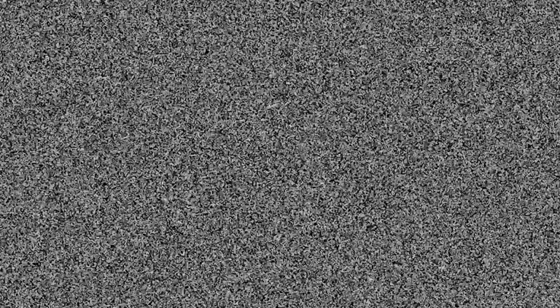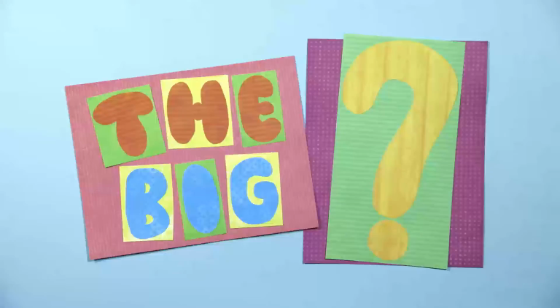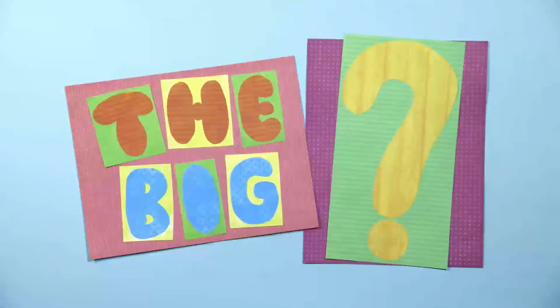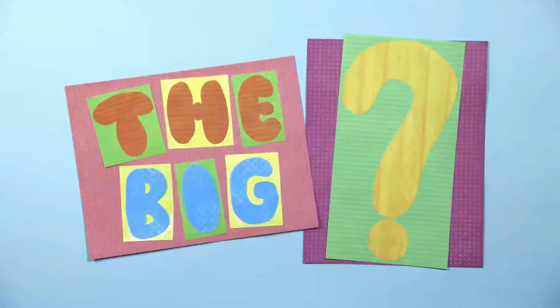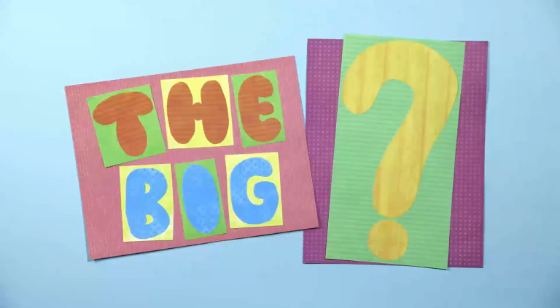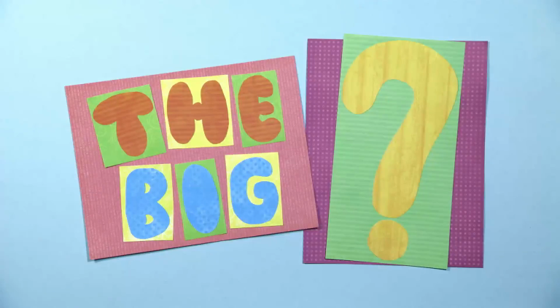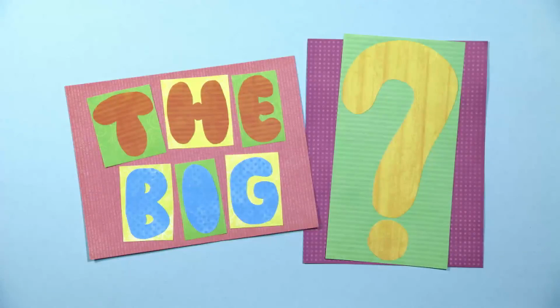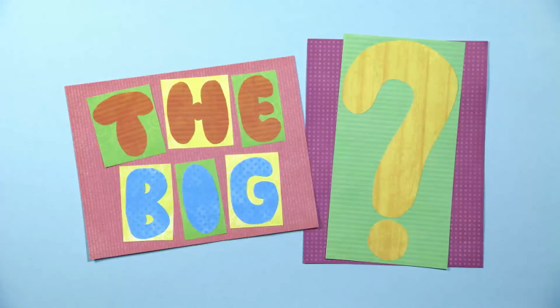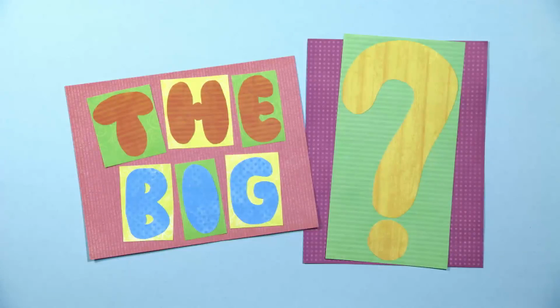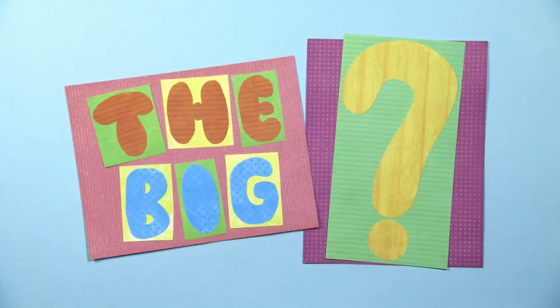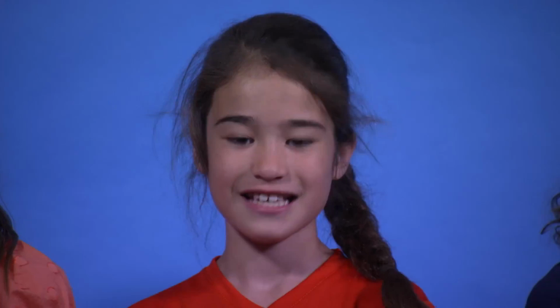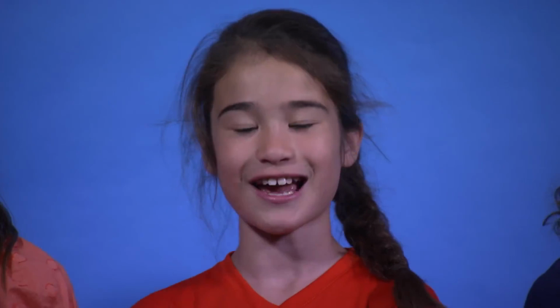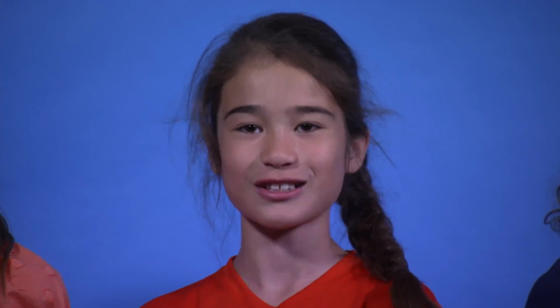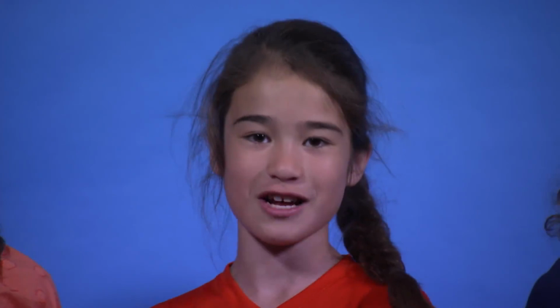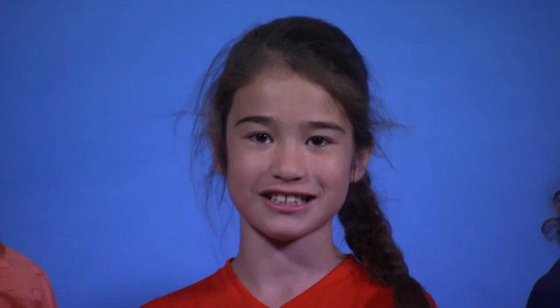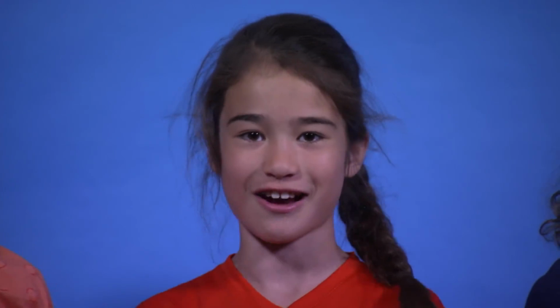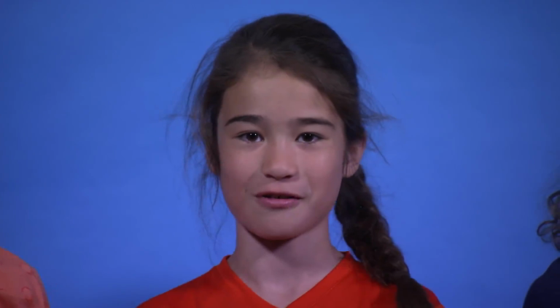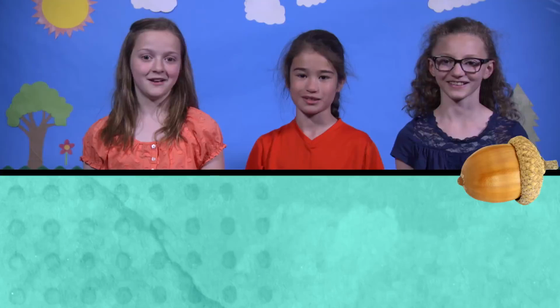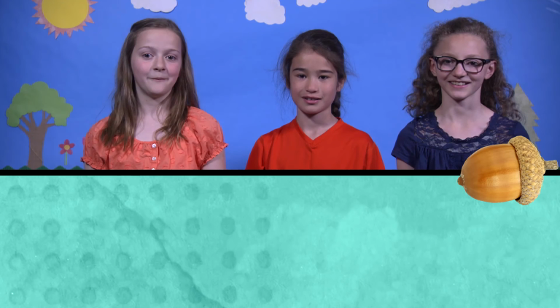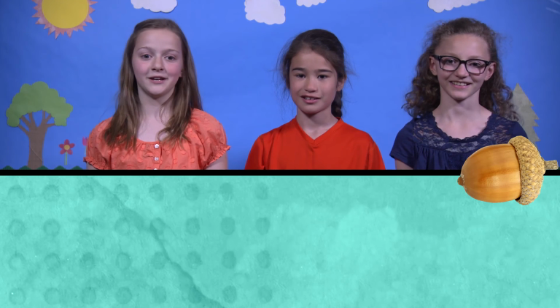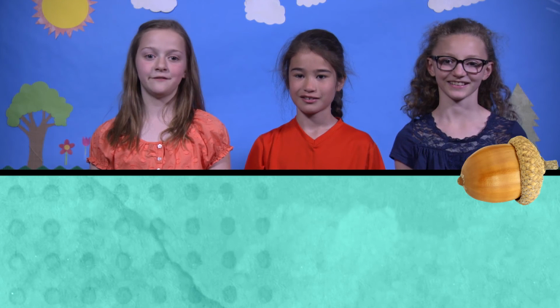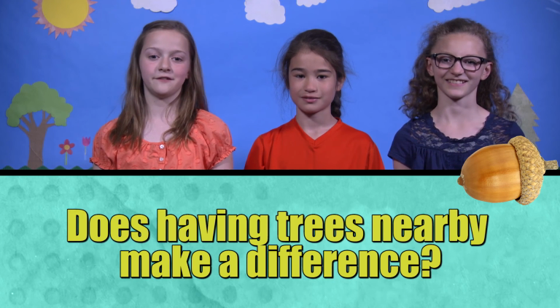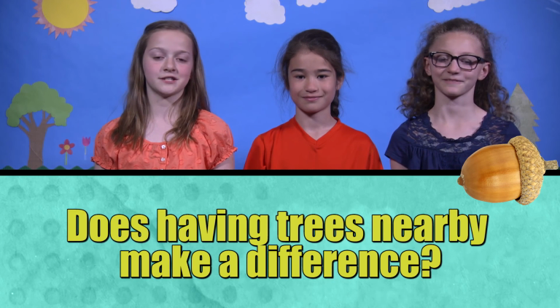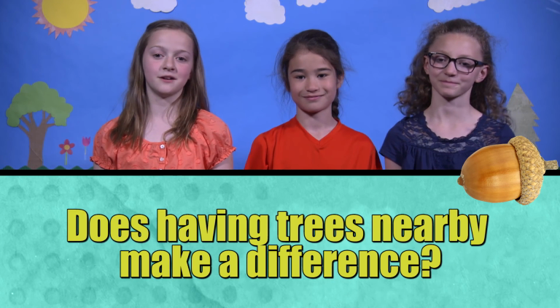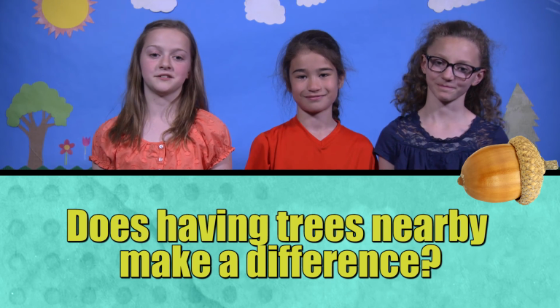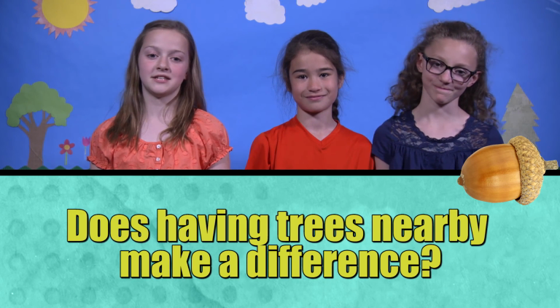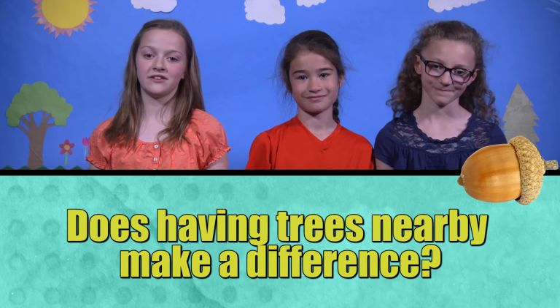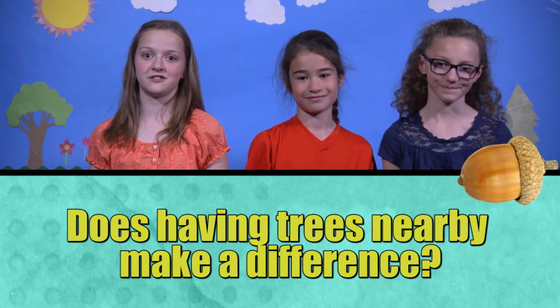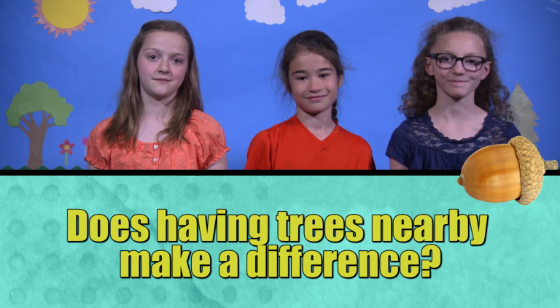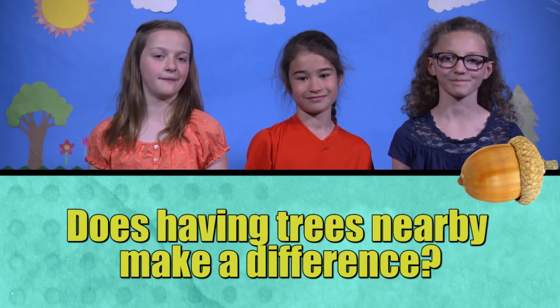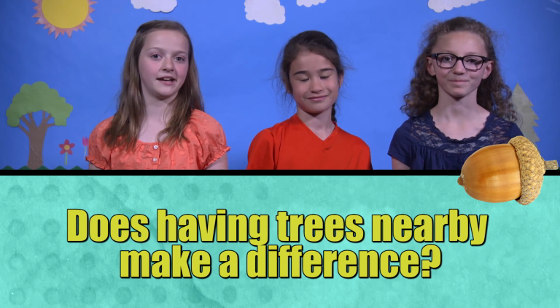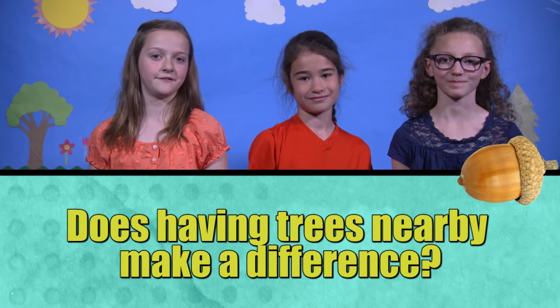The big question! SciGirls wants to know: when looking for different squirrels, does having trees nearby make a difference?